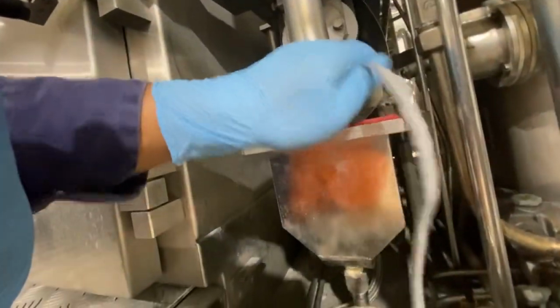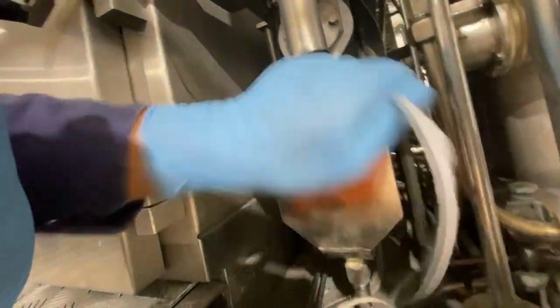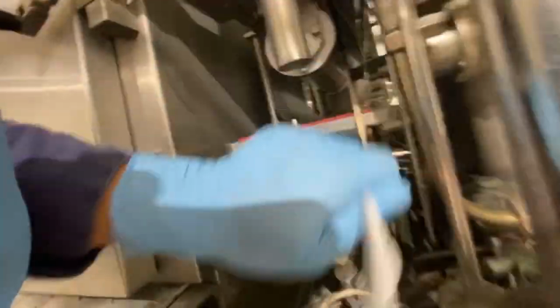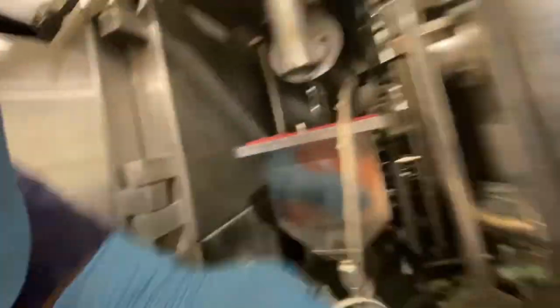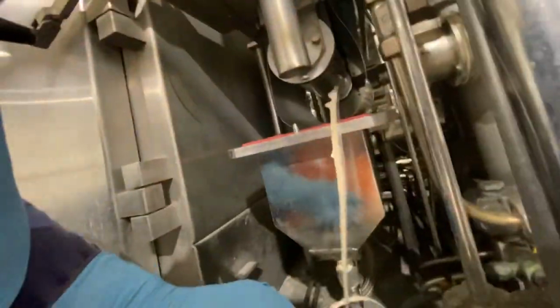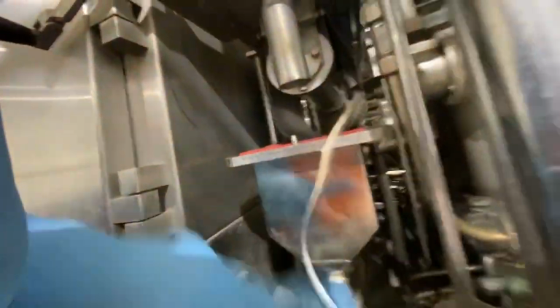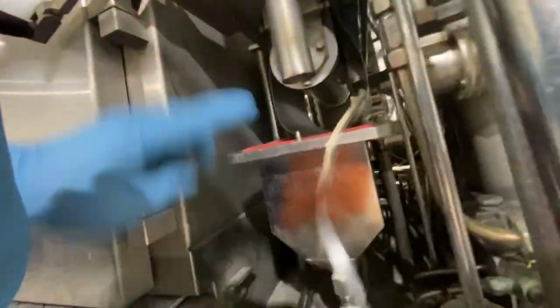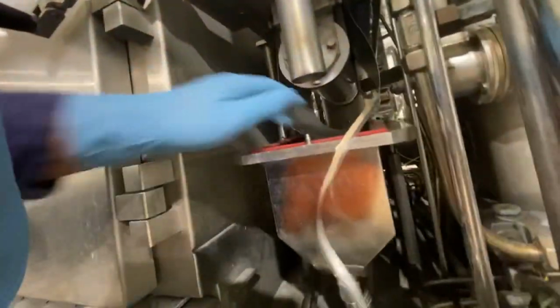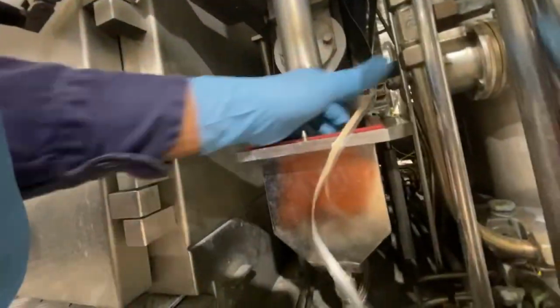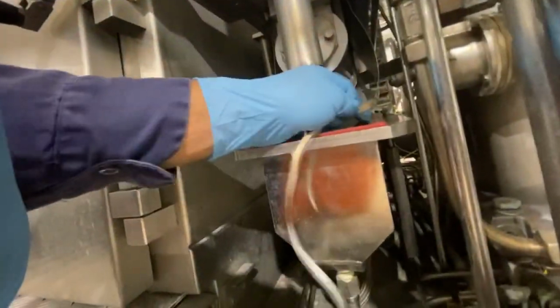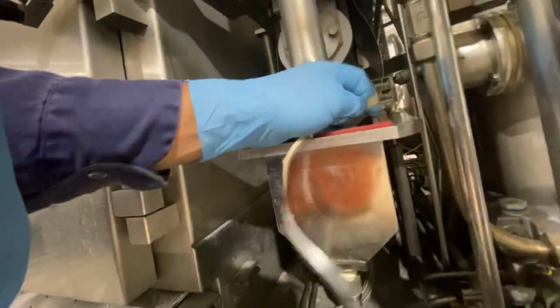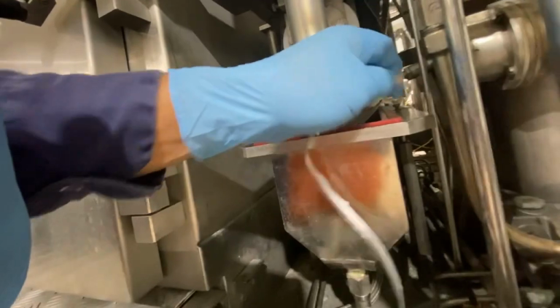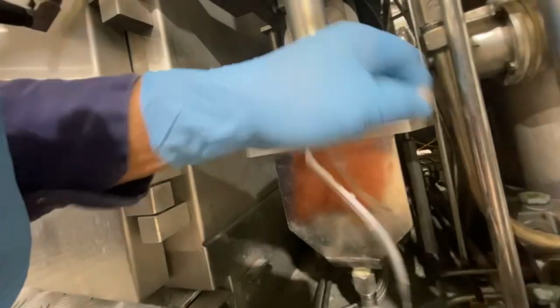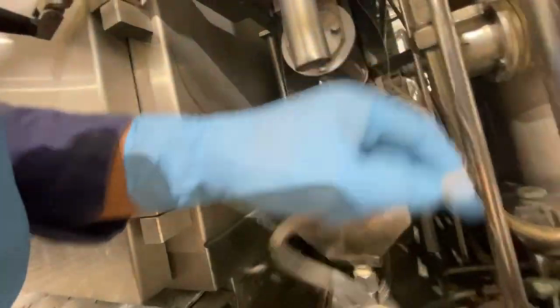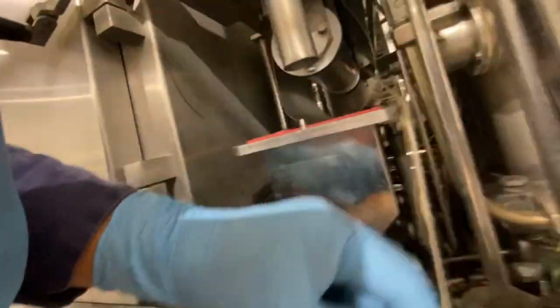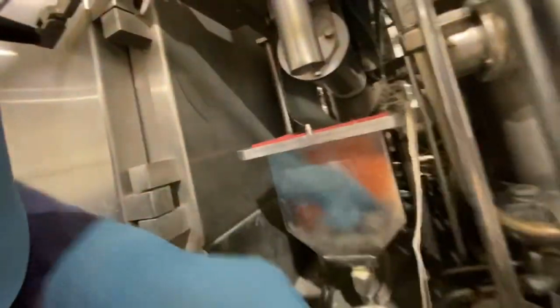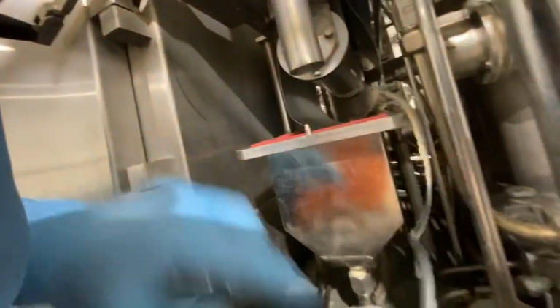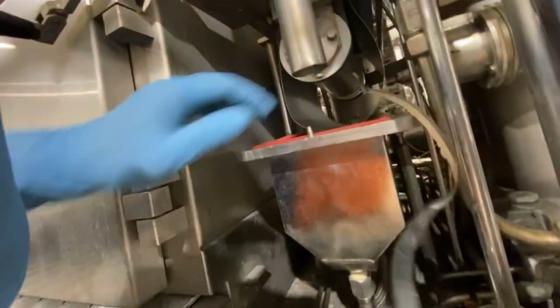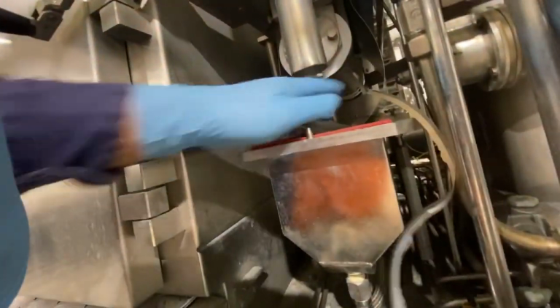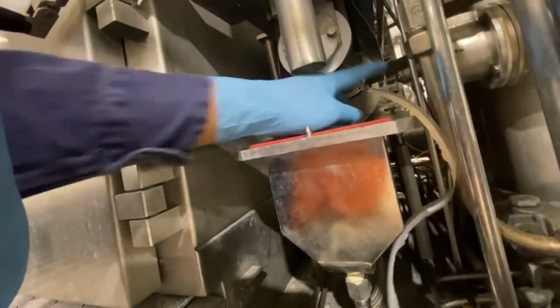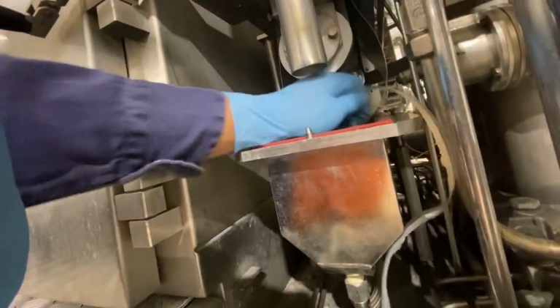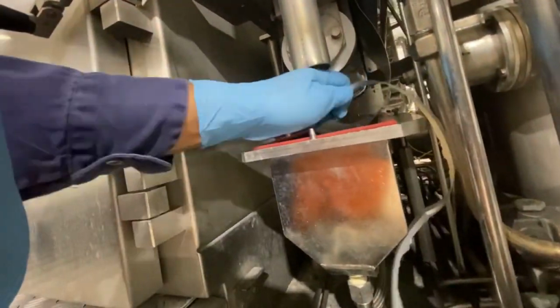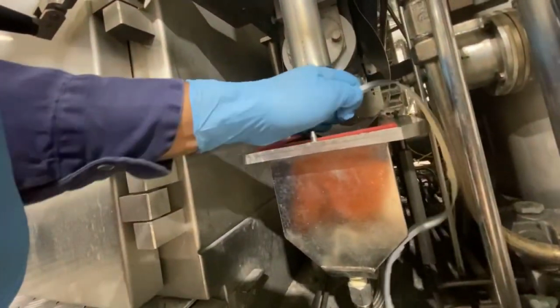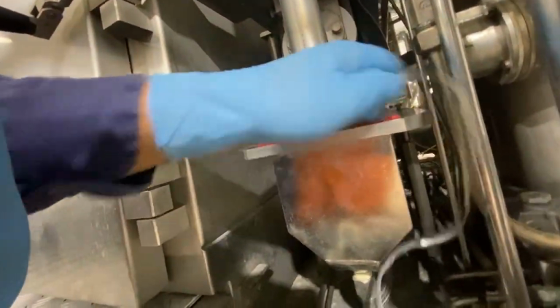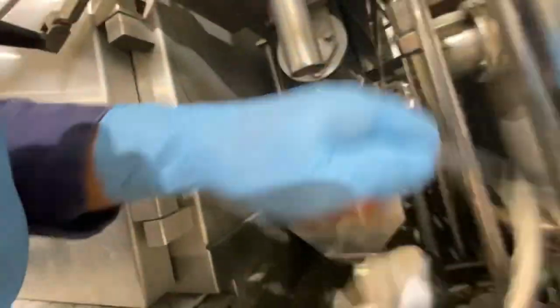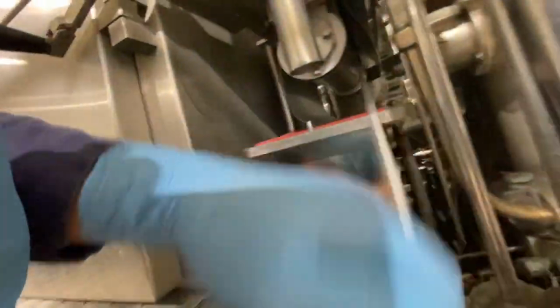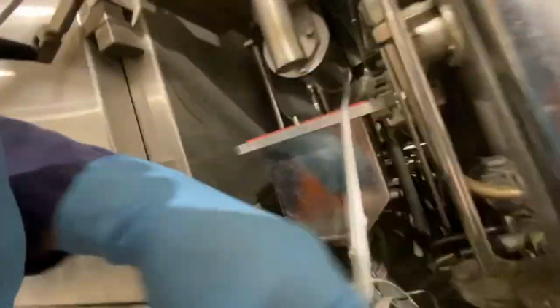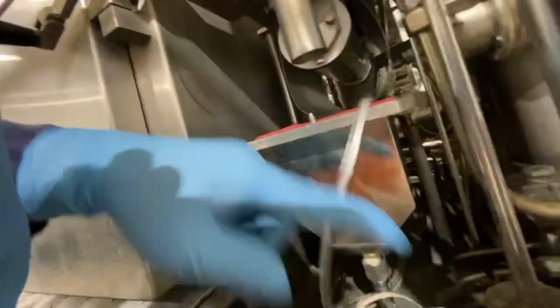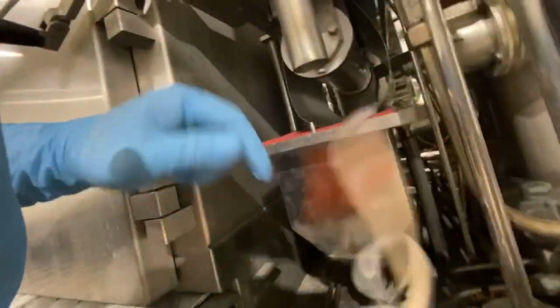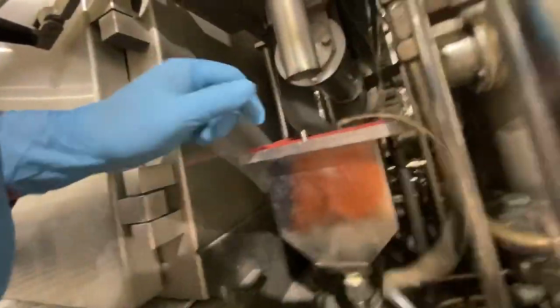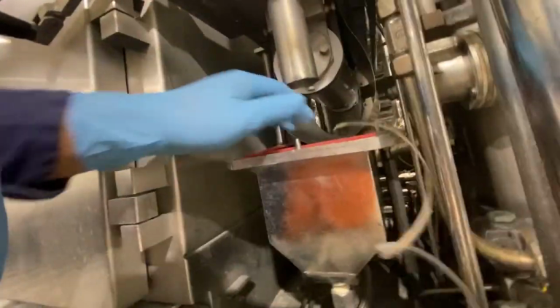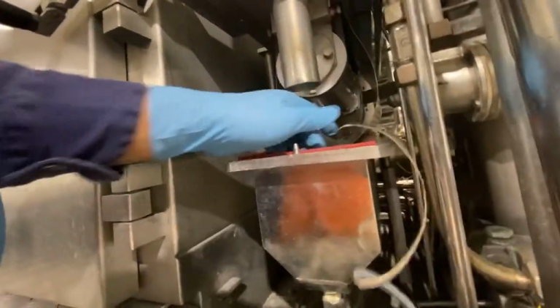Too much — too many strips in the roller.